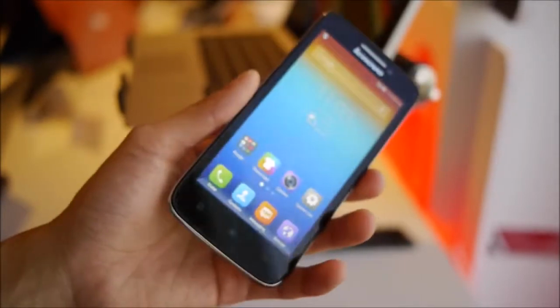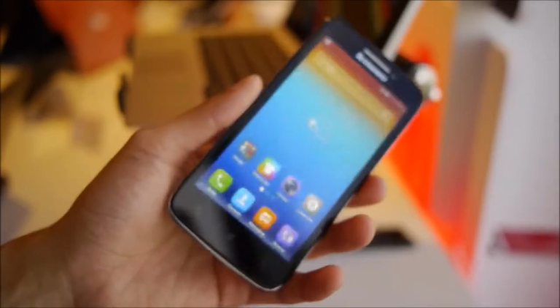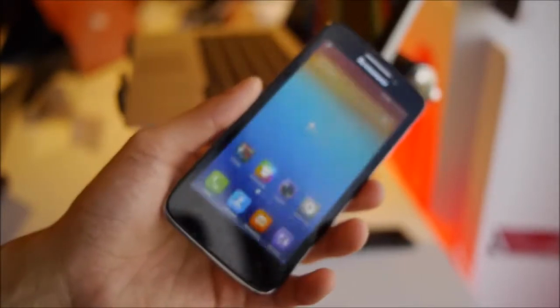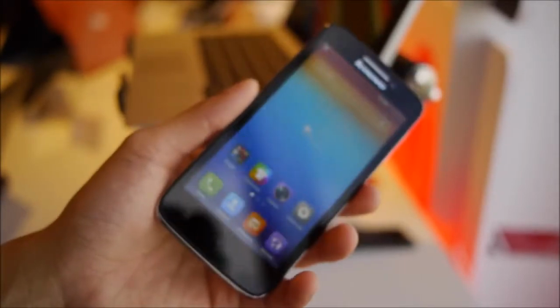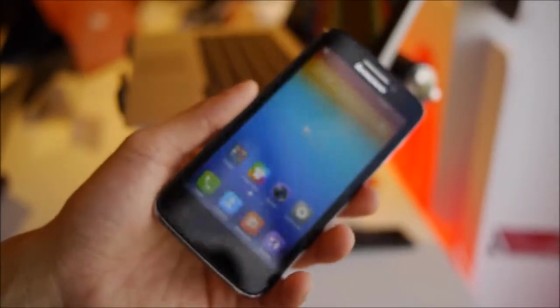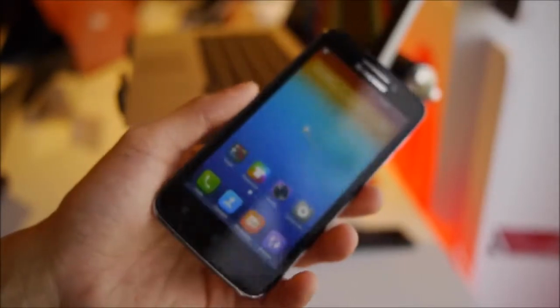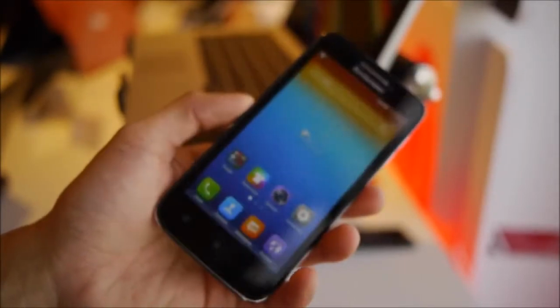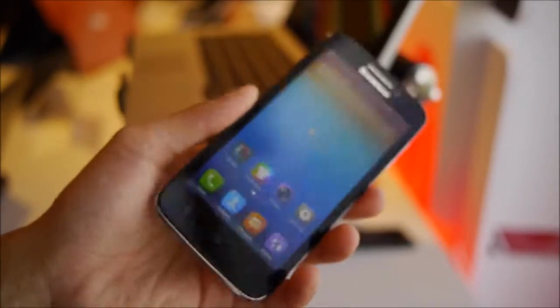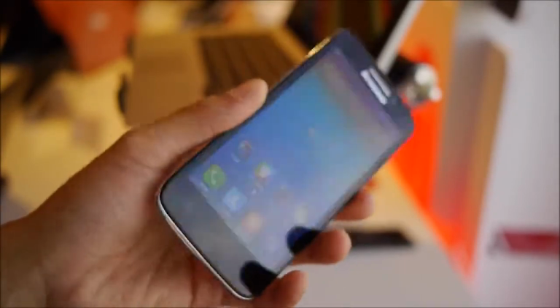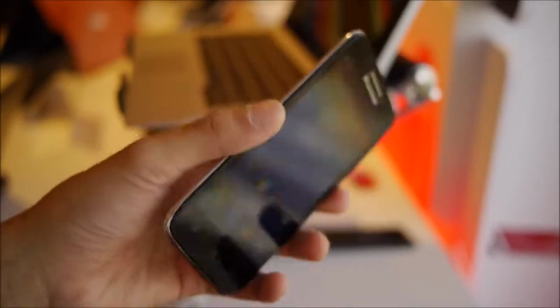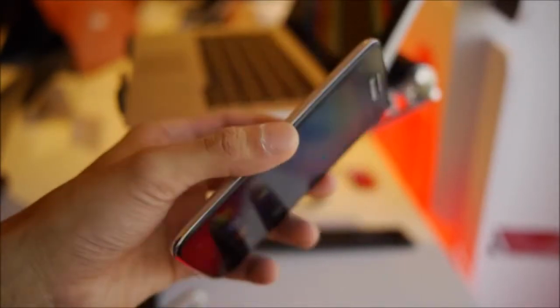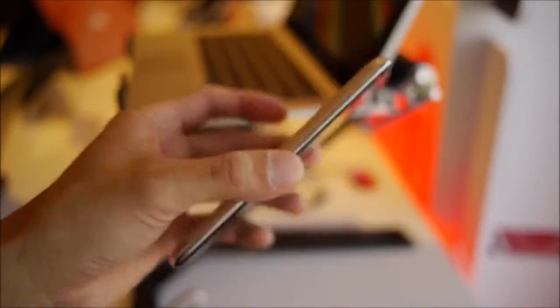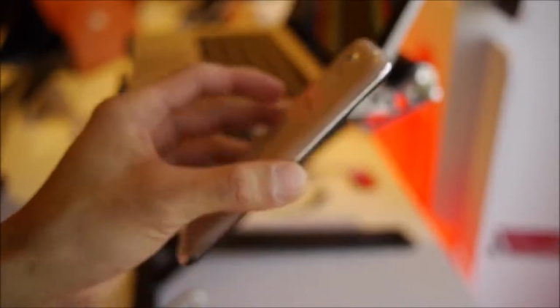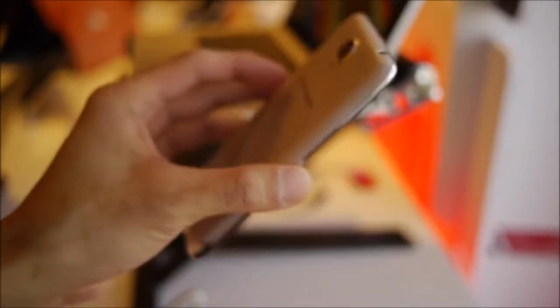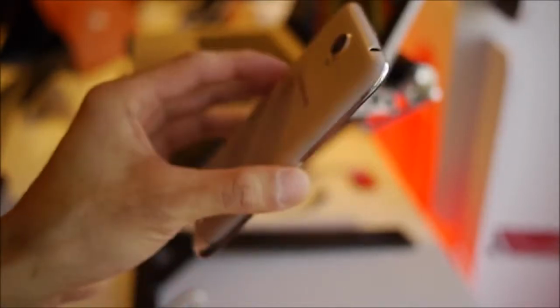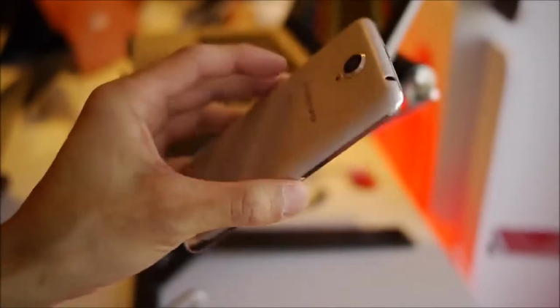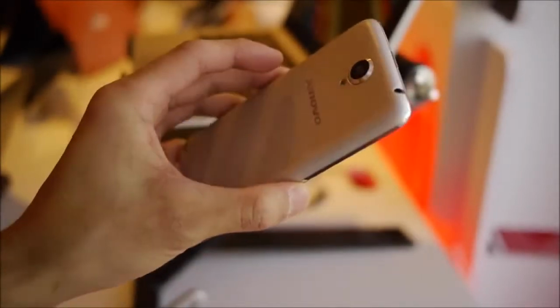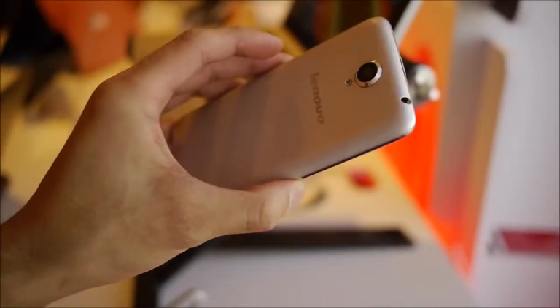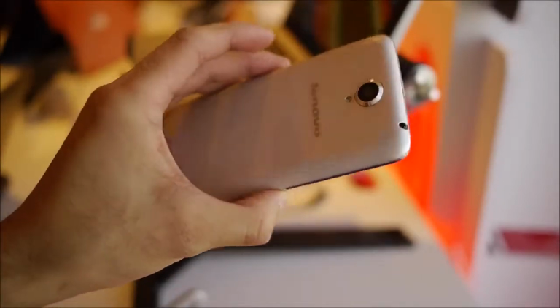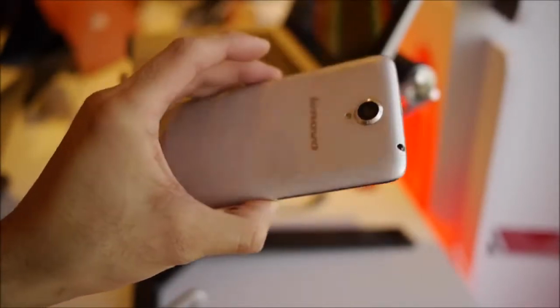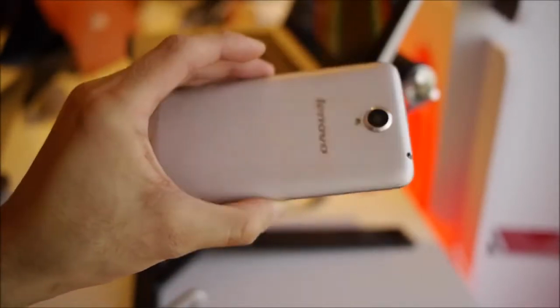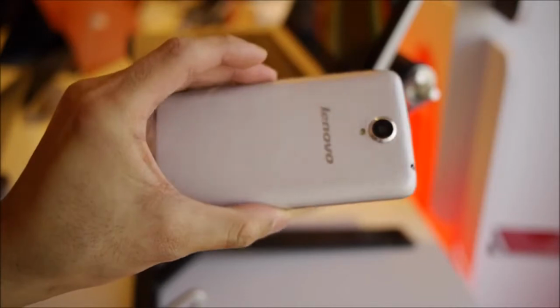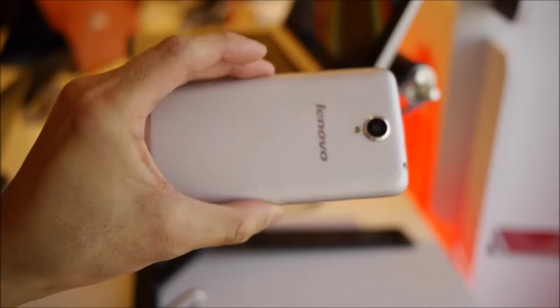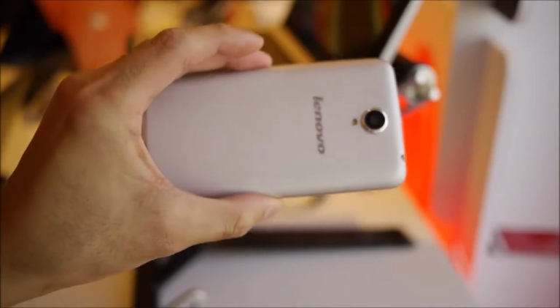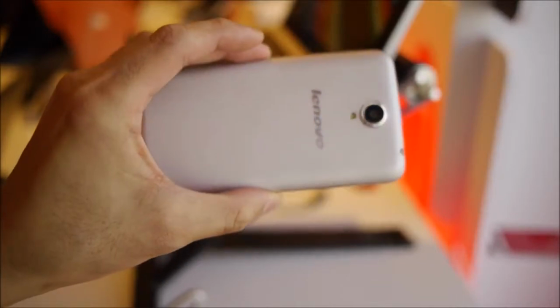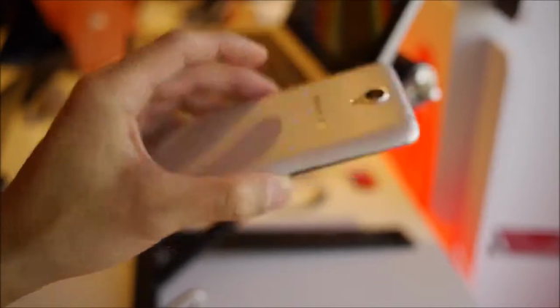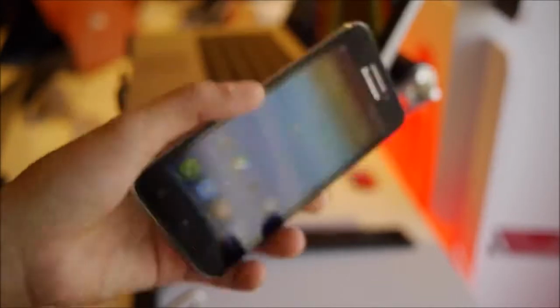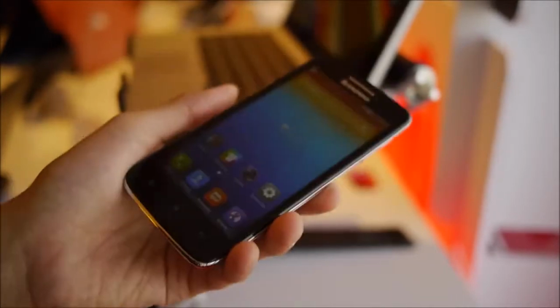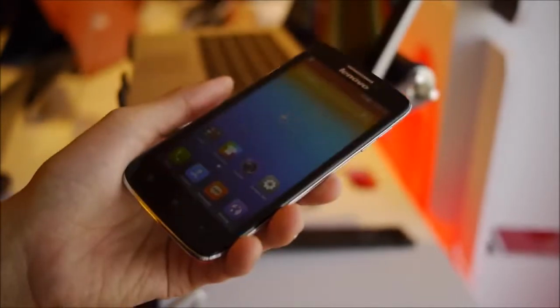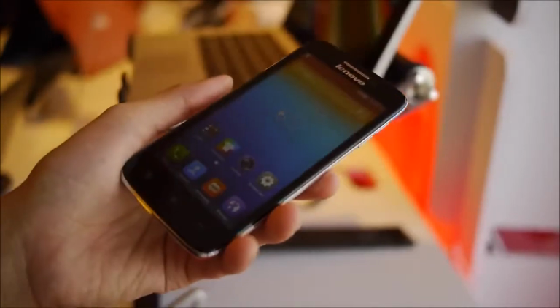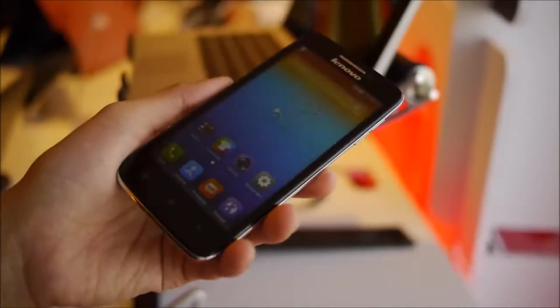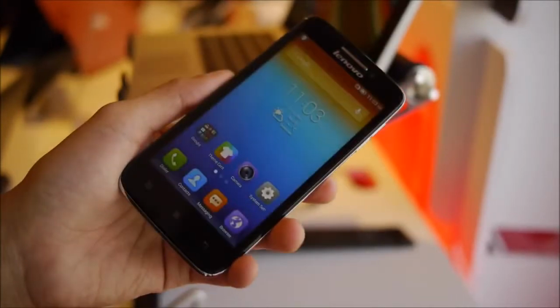If you want to learn more about the Lenovo S650, you can check out our website, PhoneArena.com. It's John V — thanks for watching.